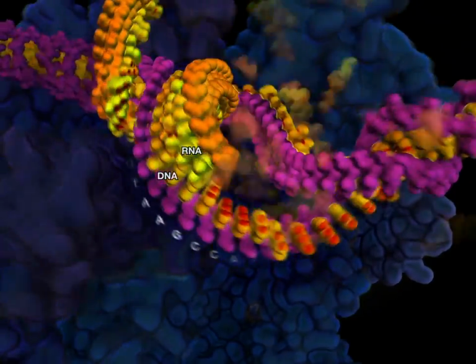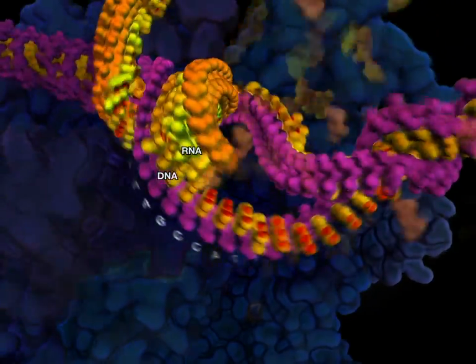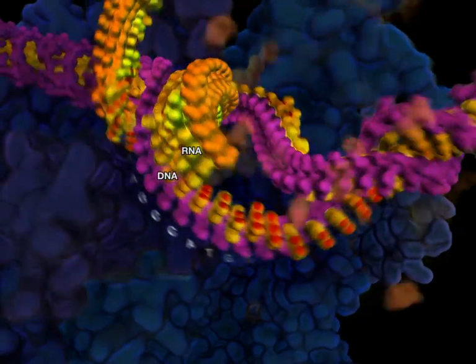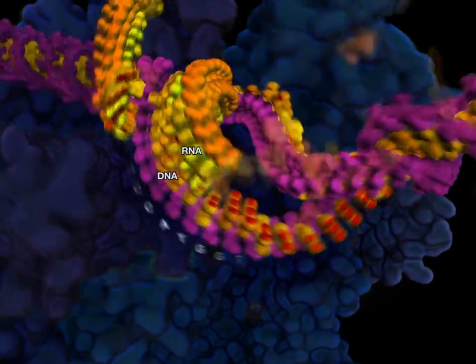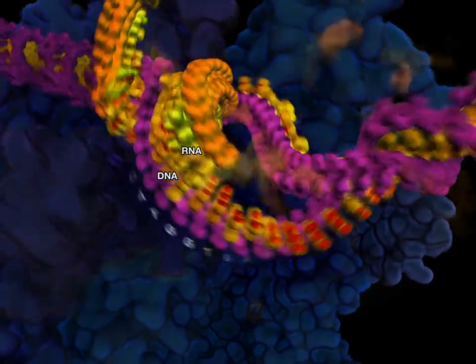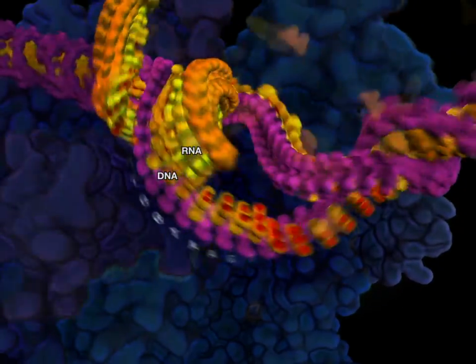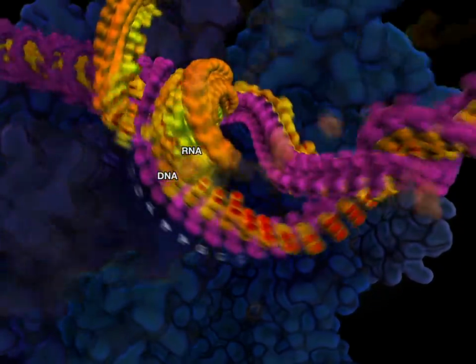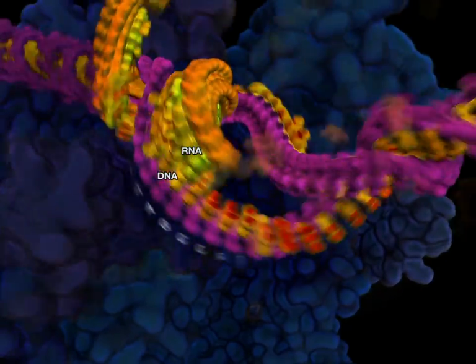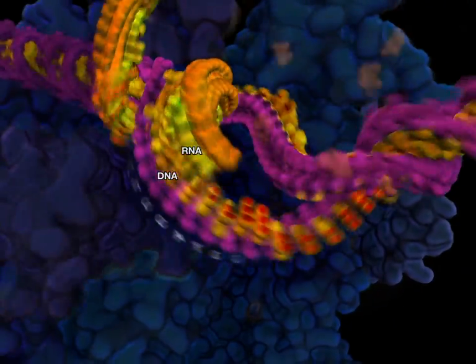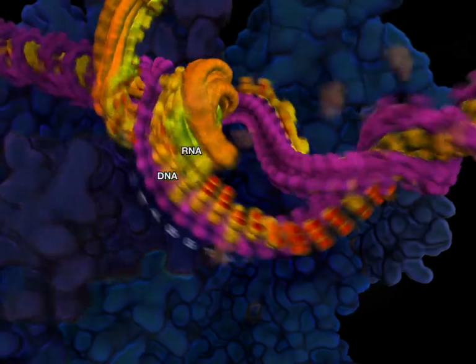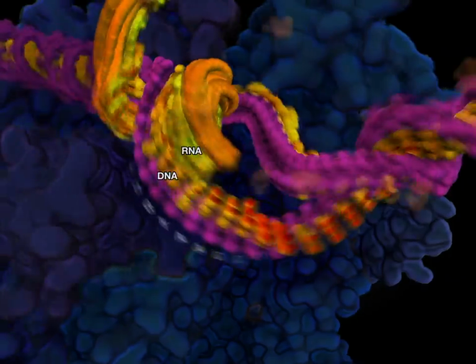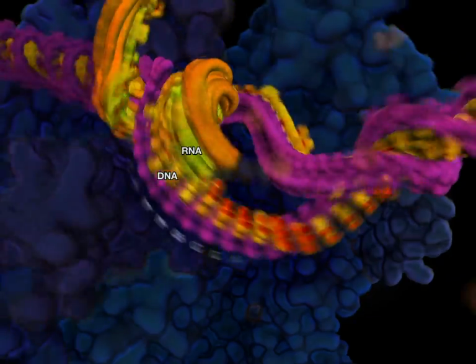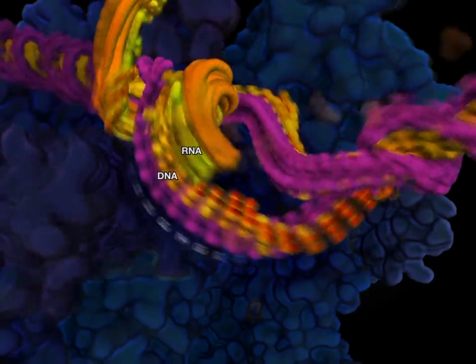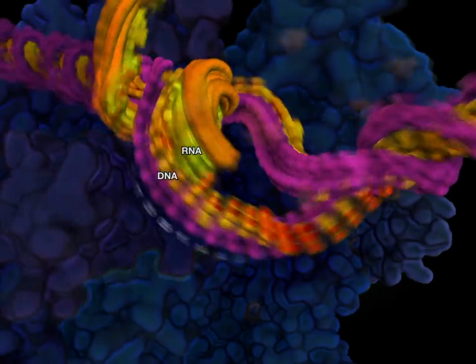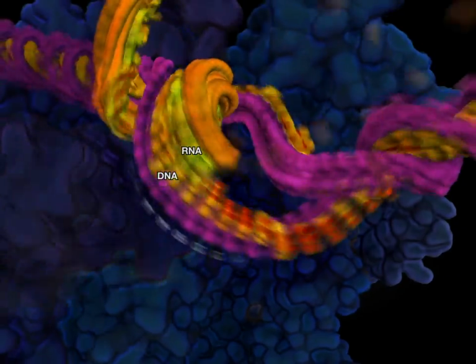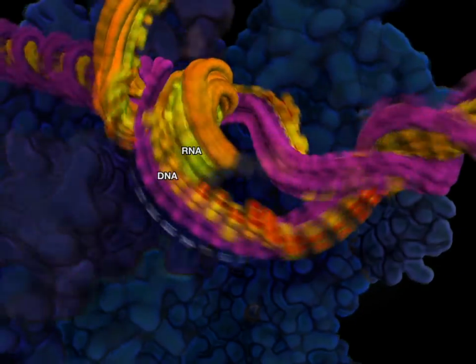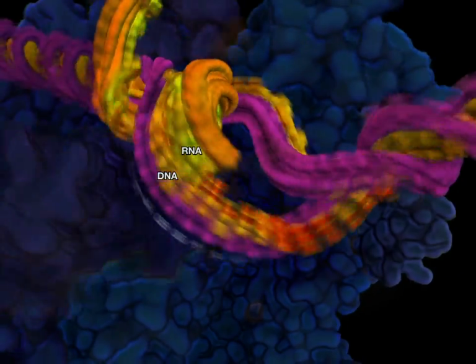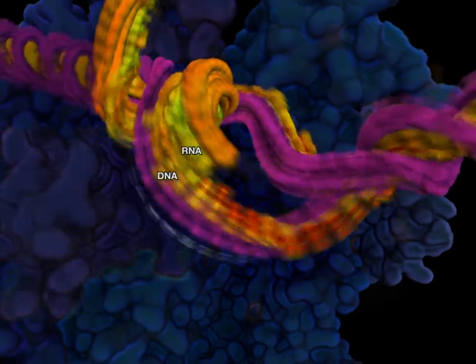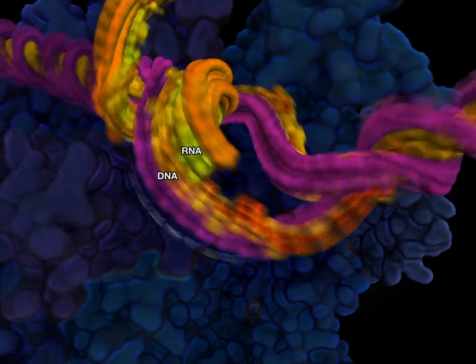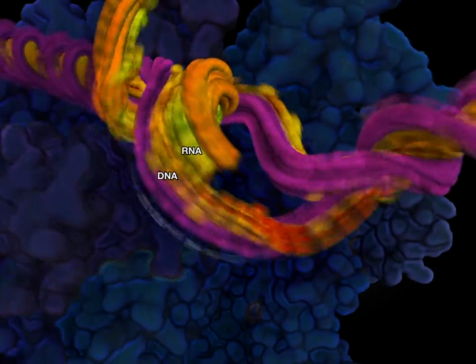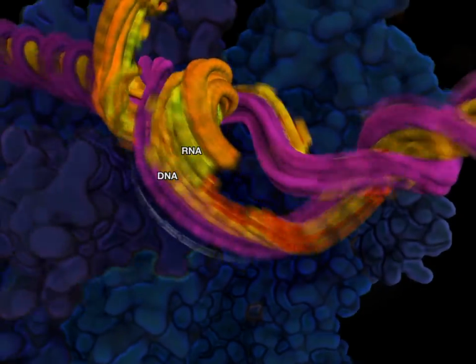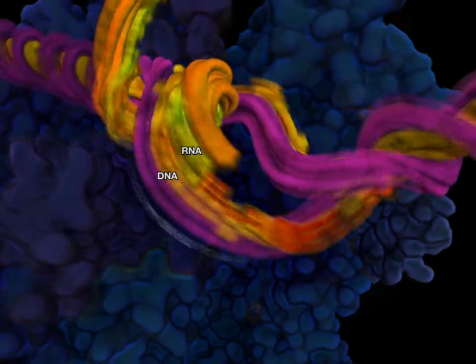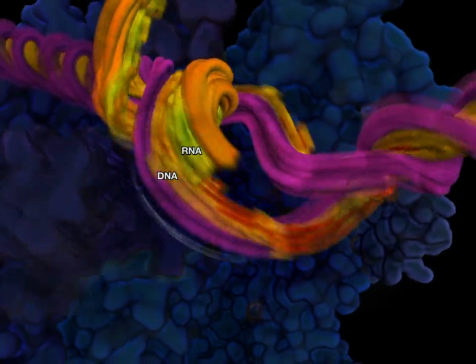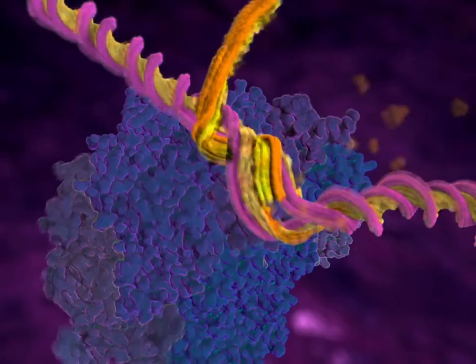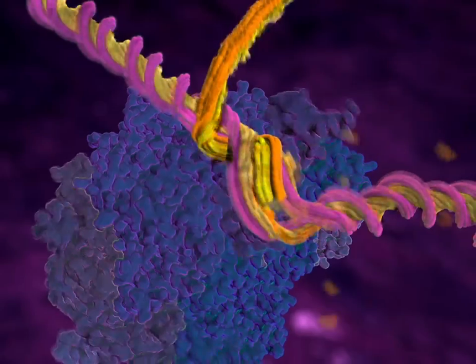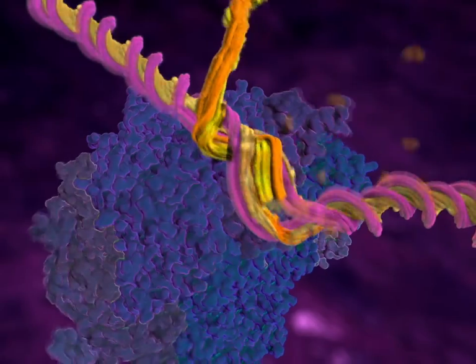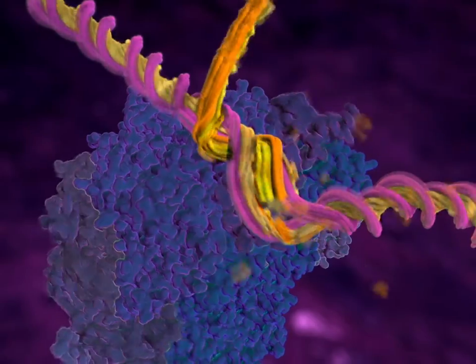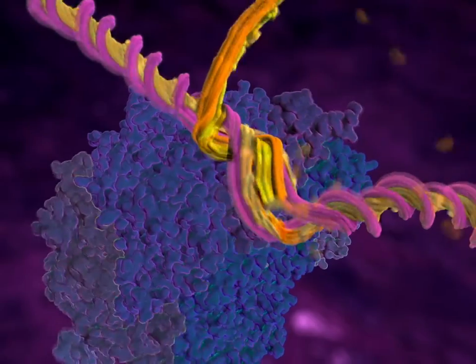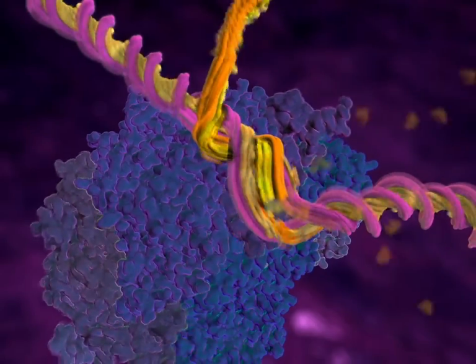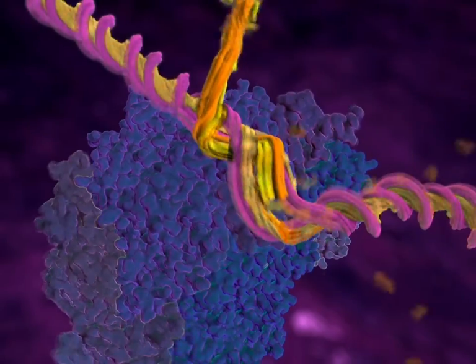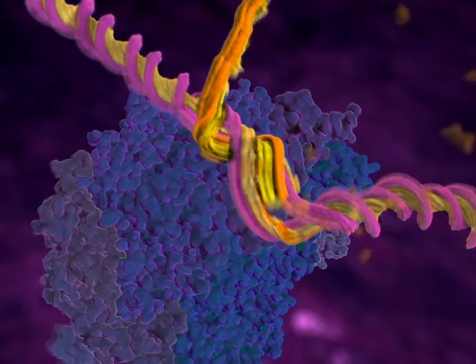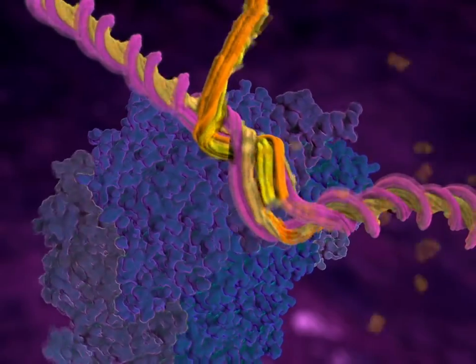This mechanism for RNA transcription is presented in real time, at around 30 bases per second.